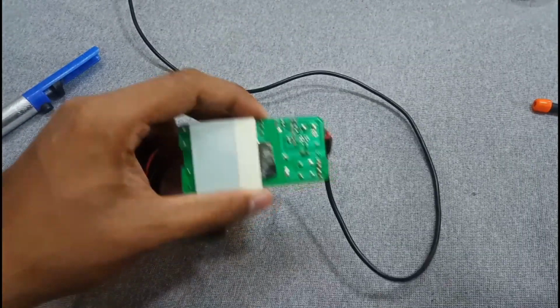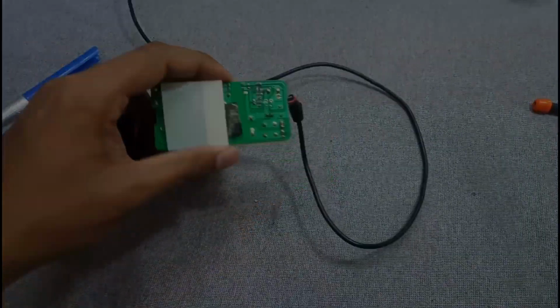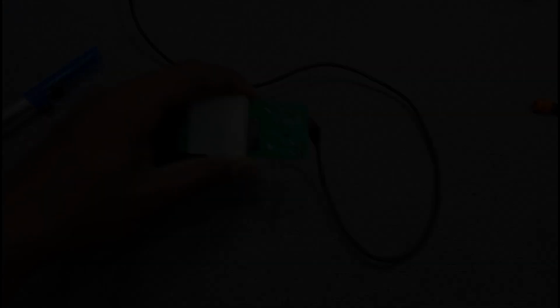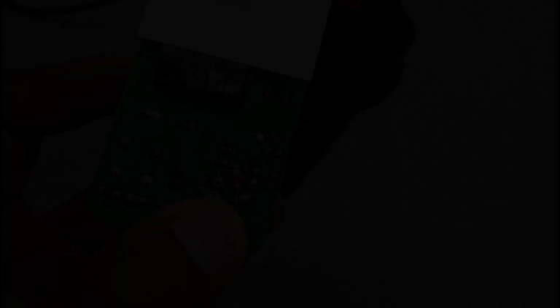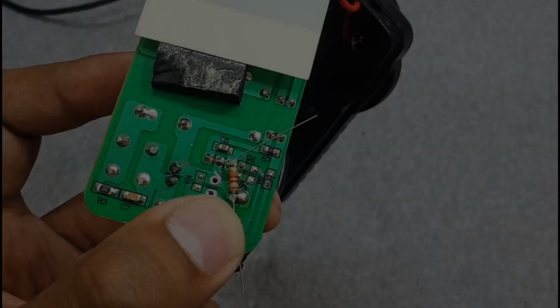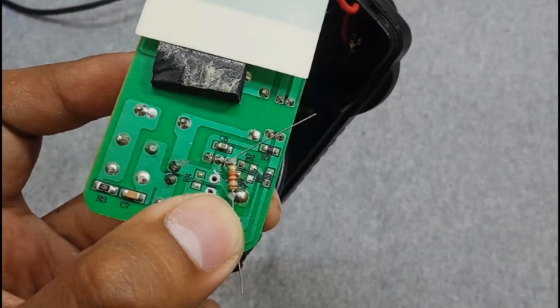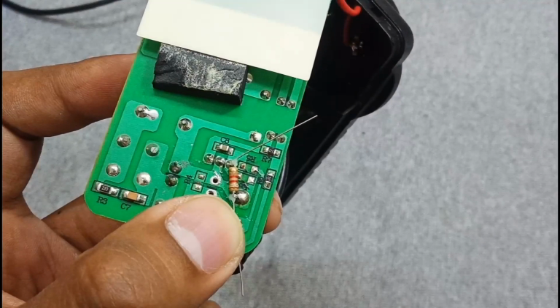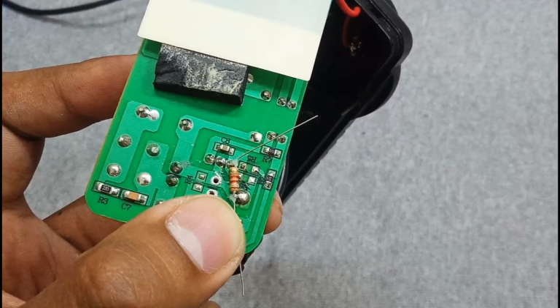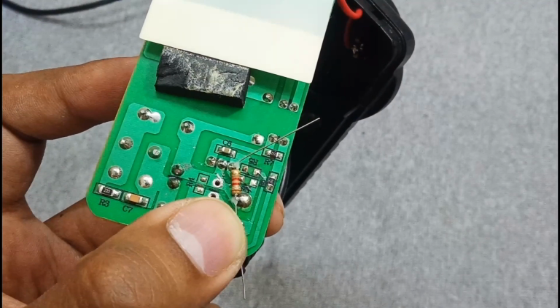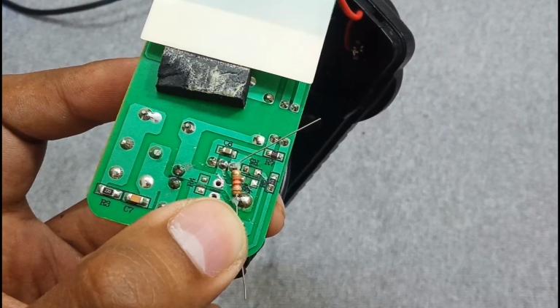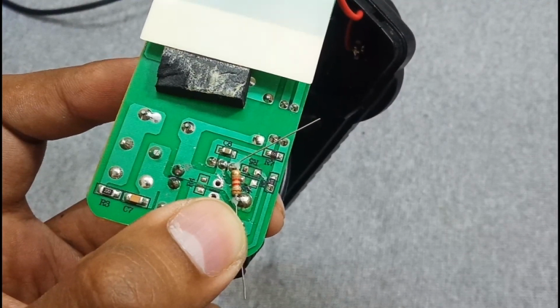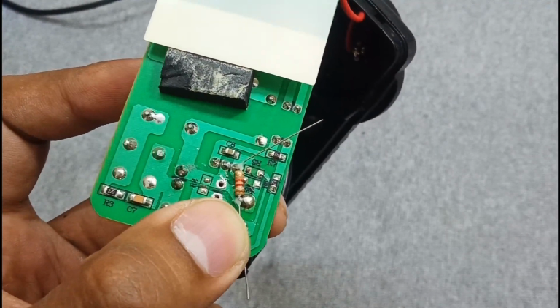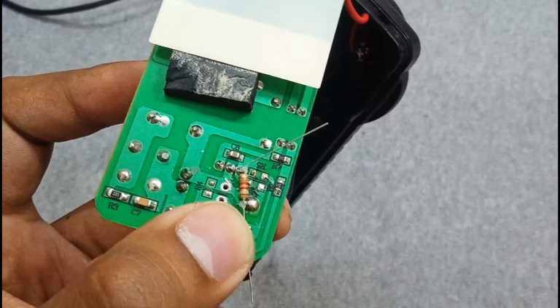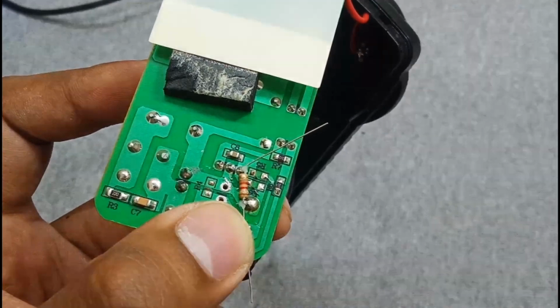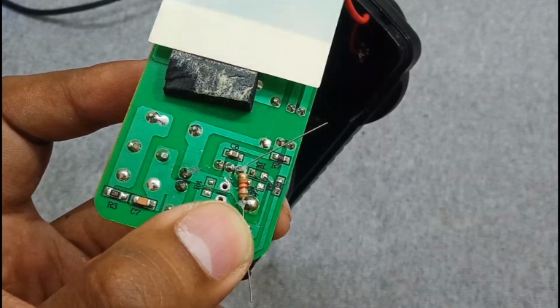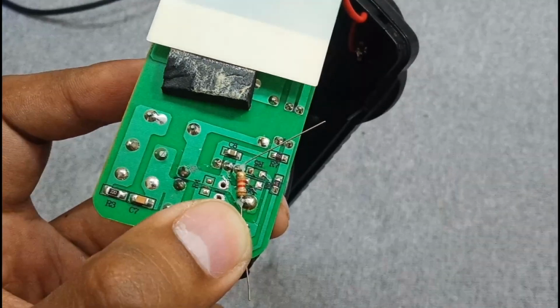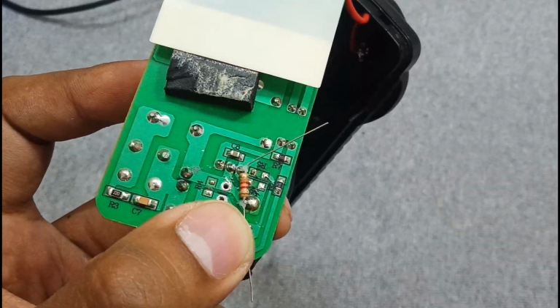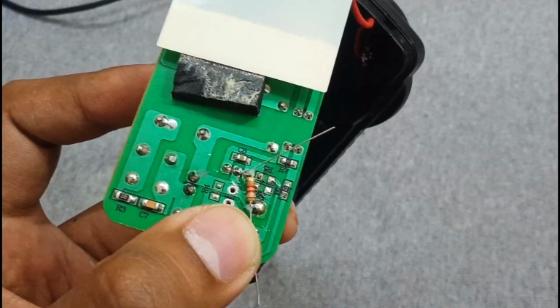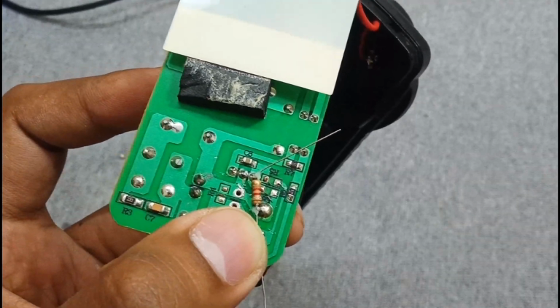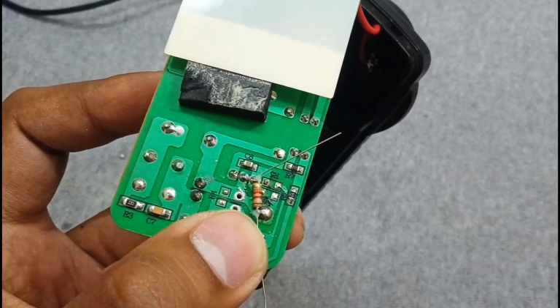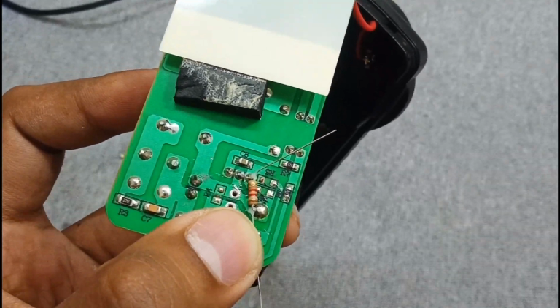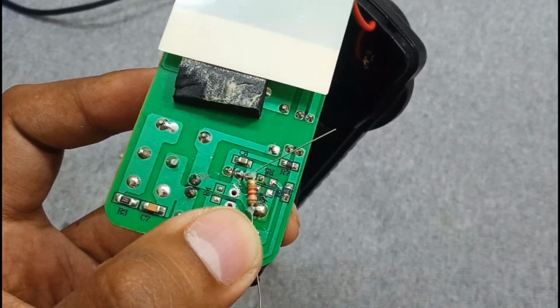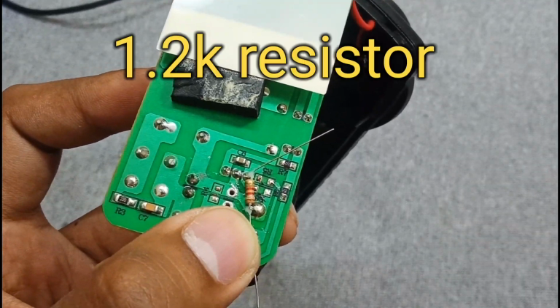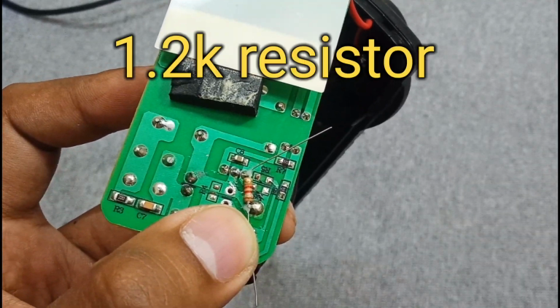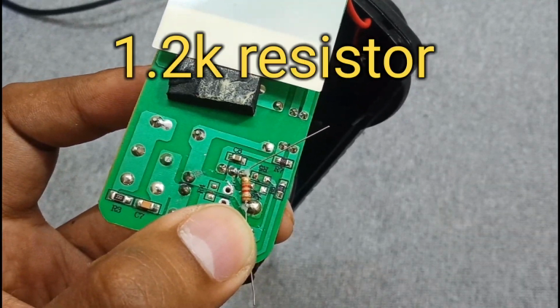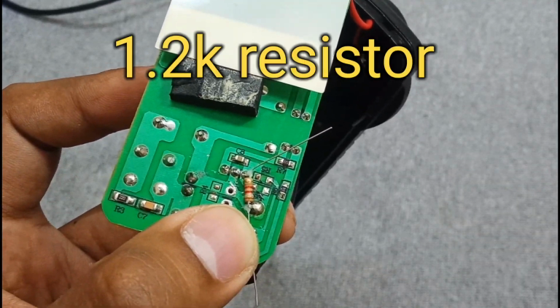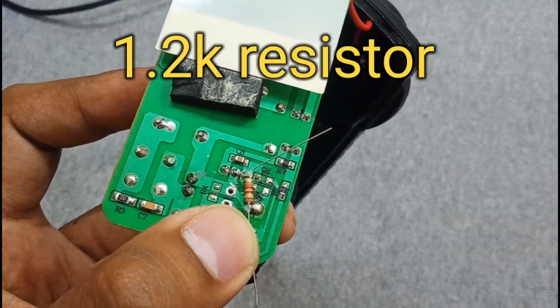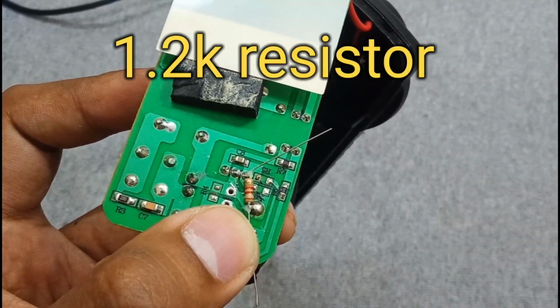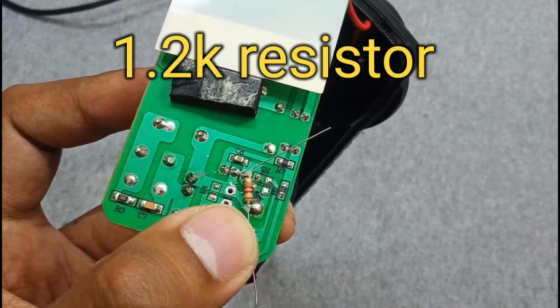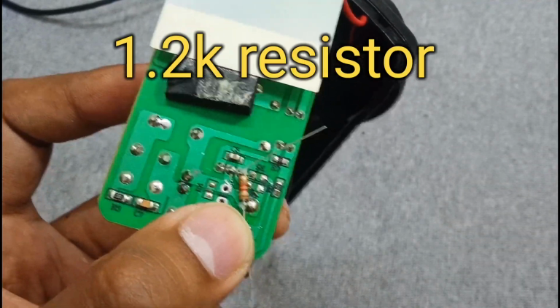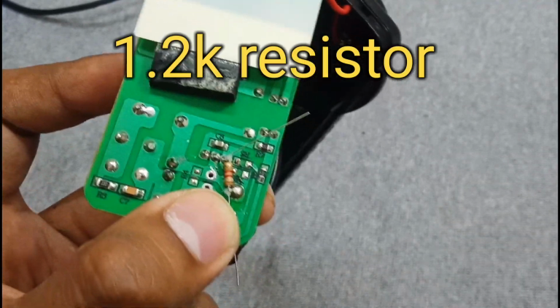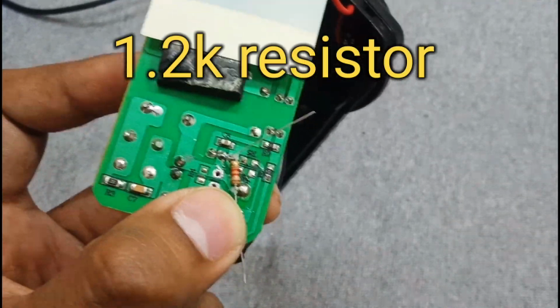Connect a 1.2k resistor between the reference pin and the negative output.